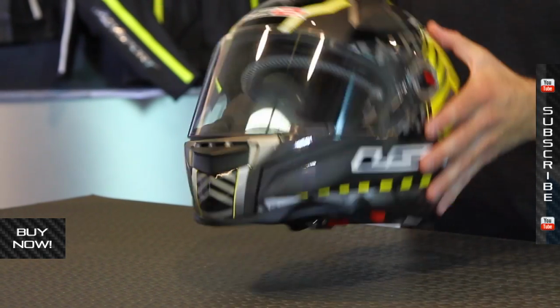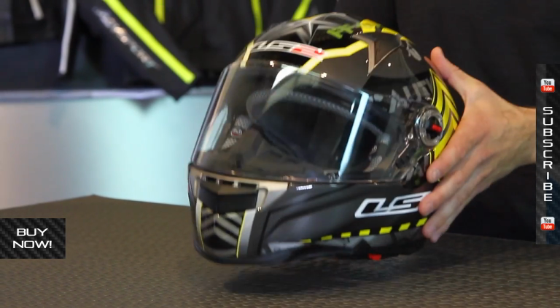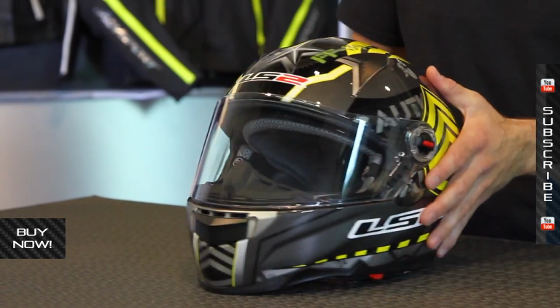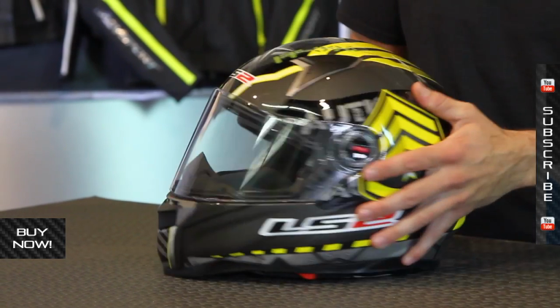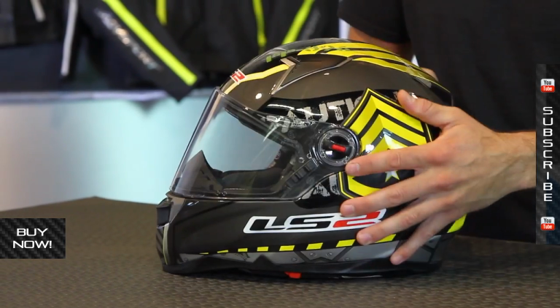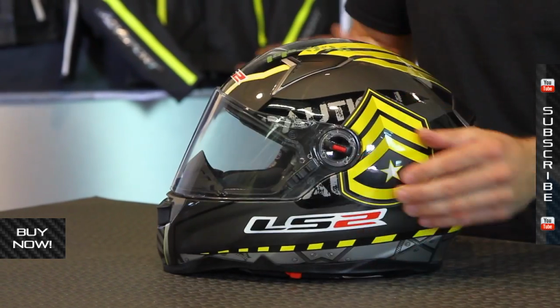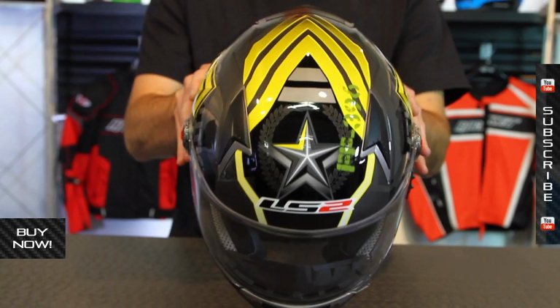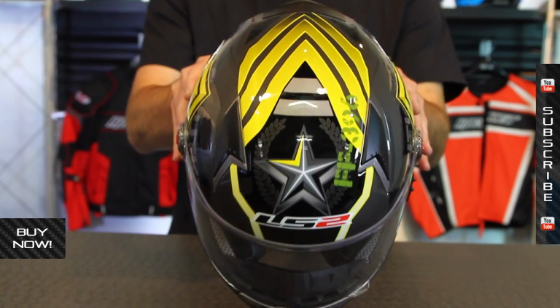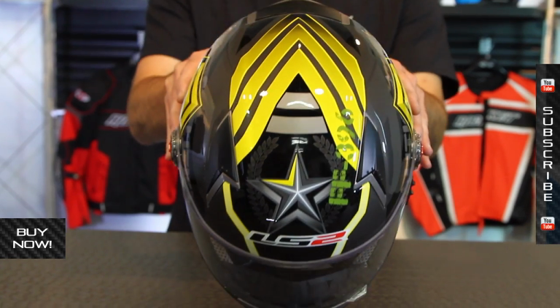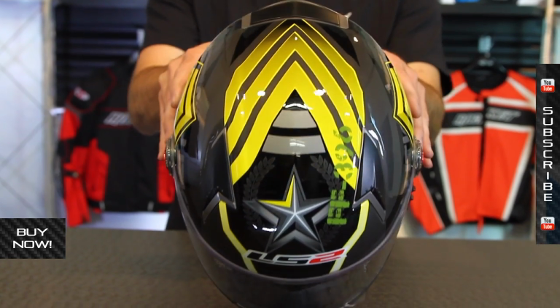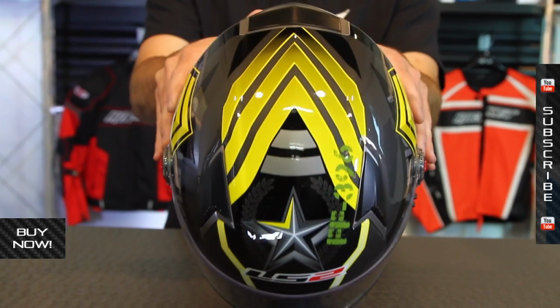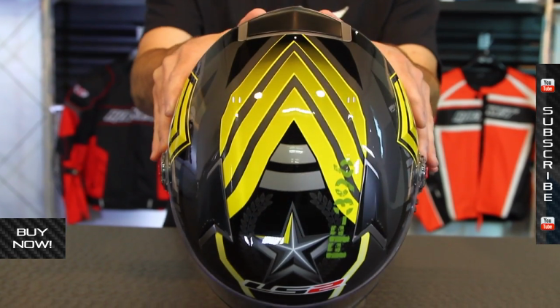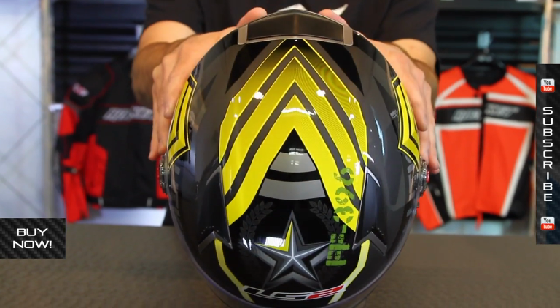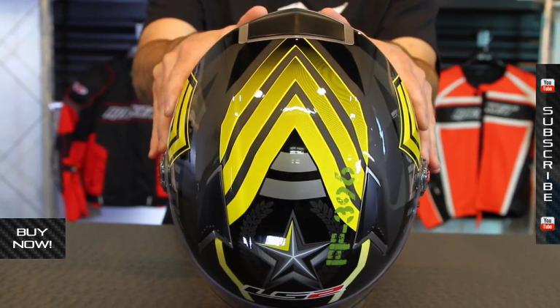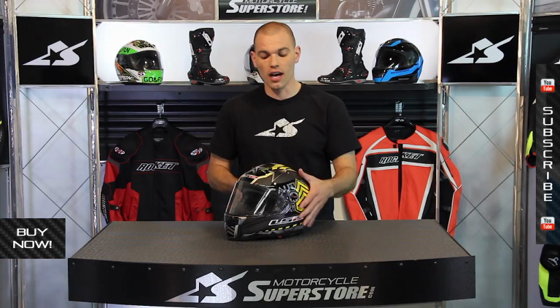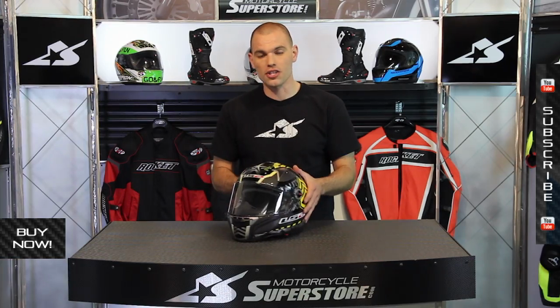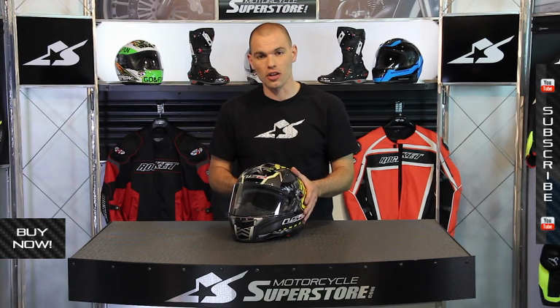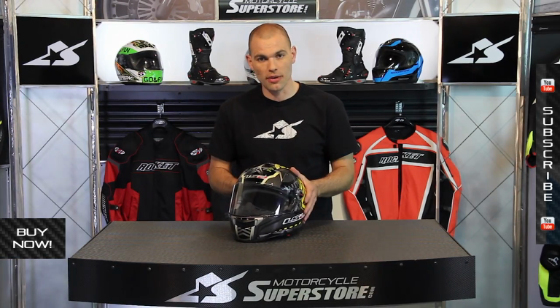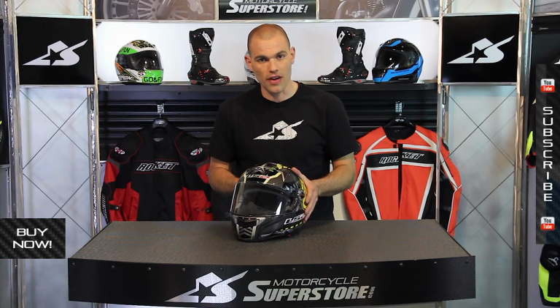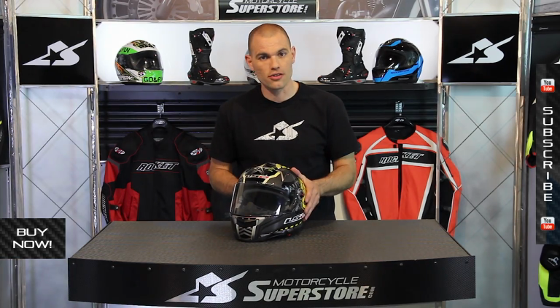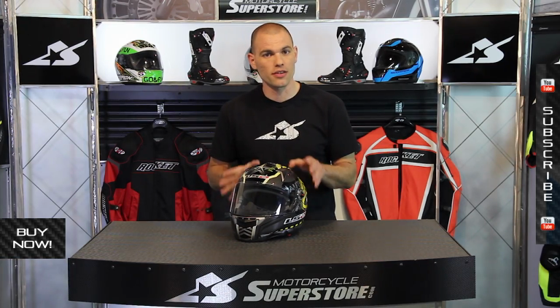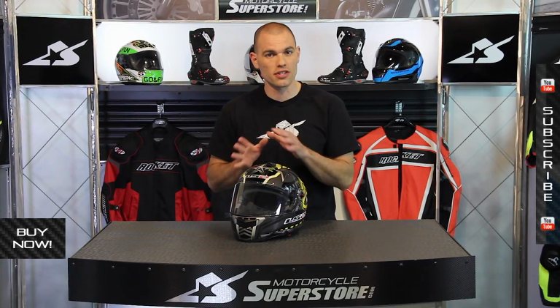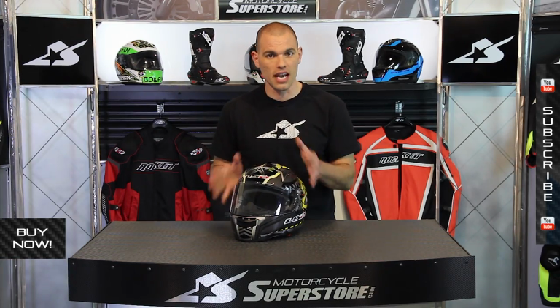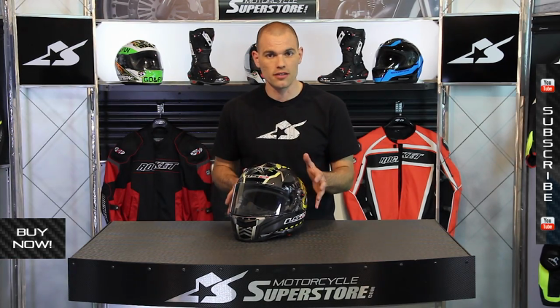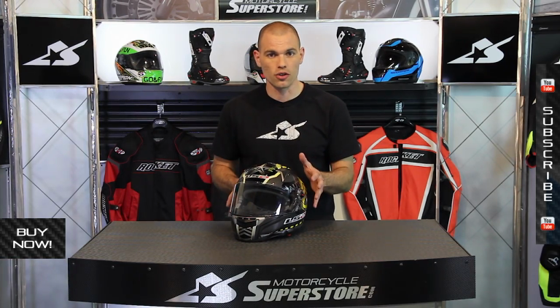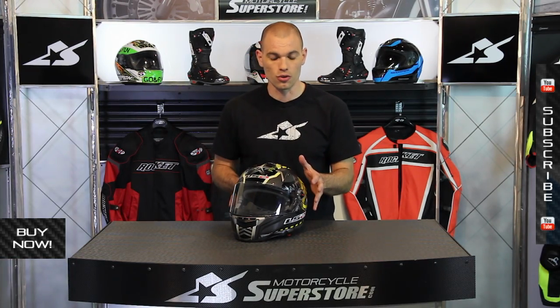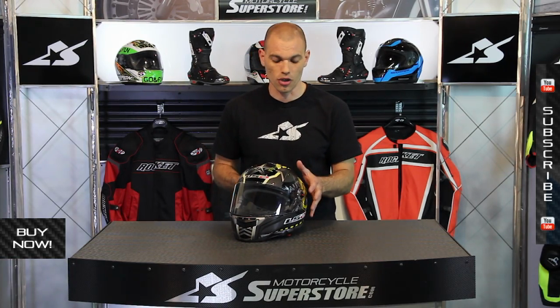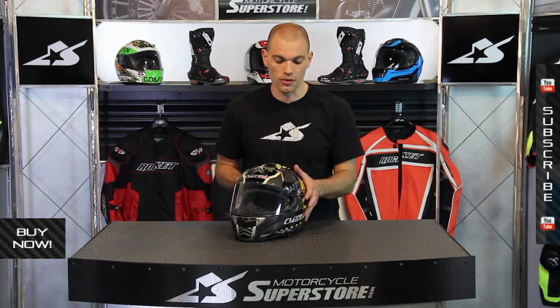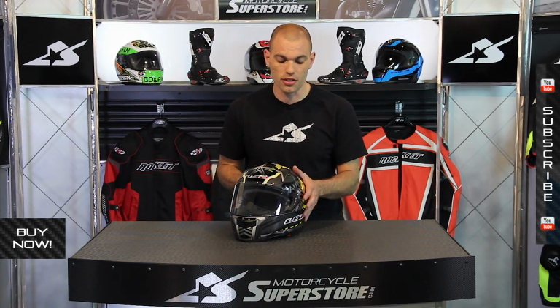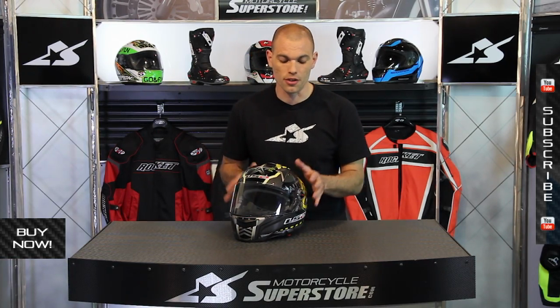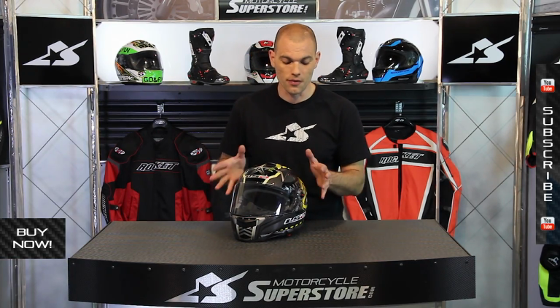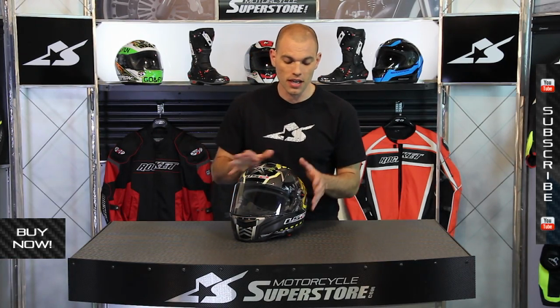The fiberglass shell is nice with a great graphics package. The shell is manufactured in different sizes for closer tolerances on your fit.